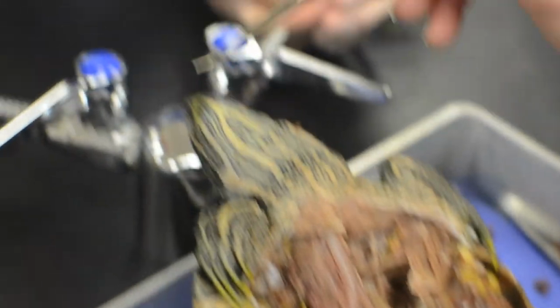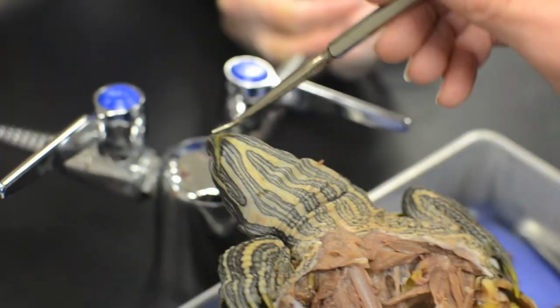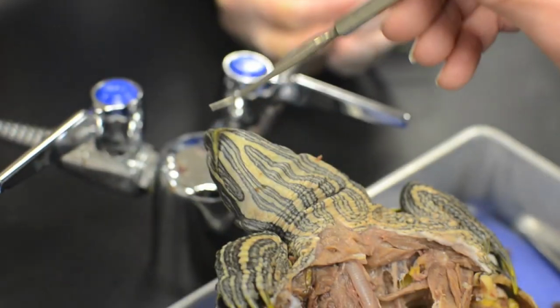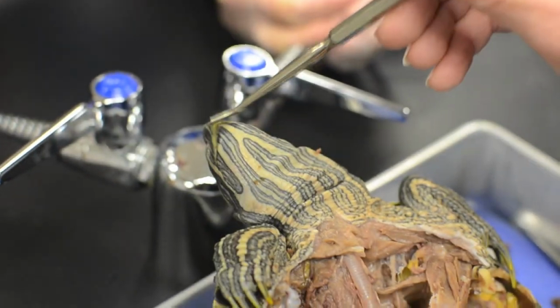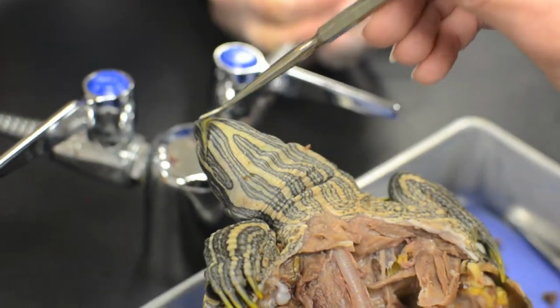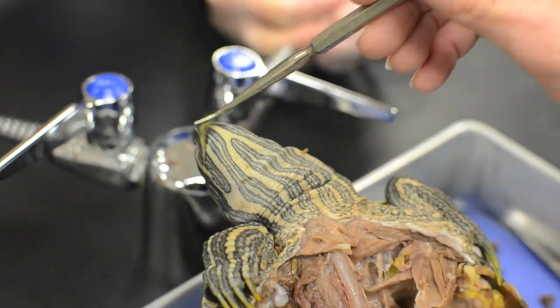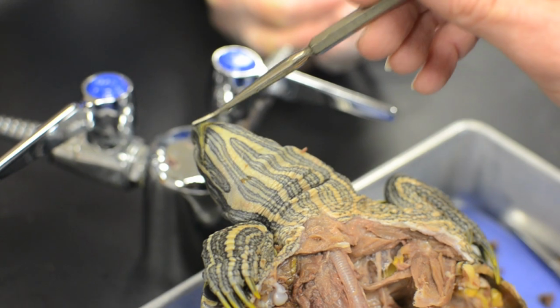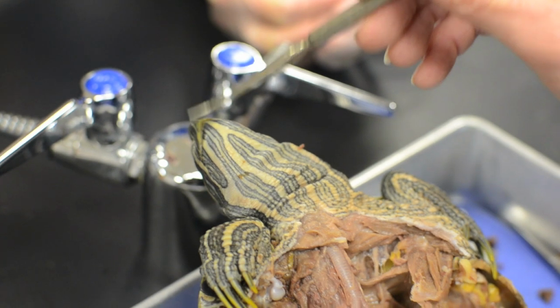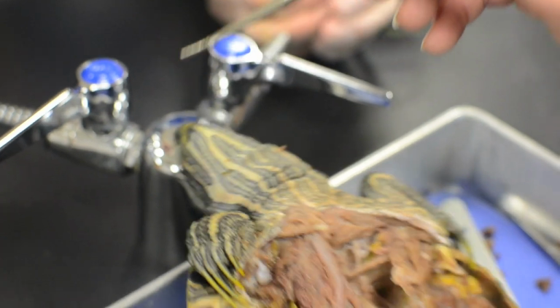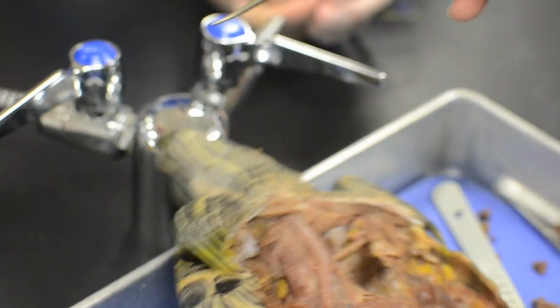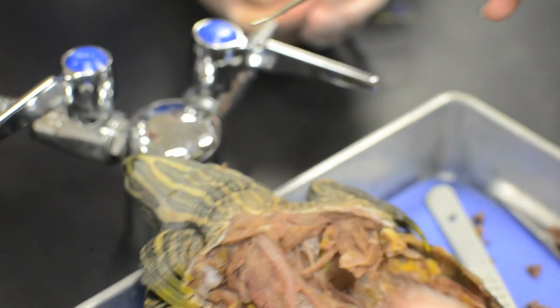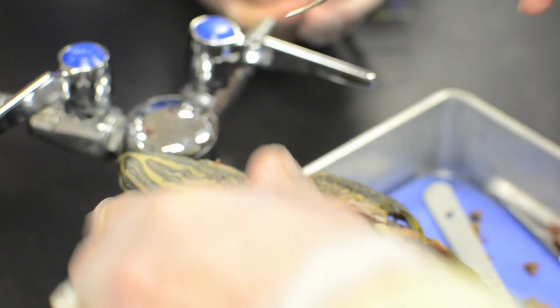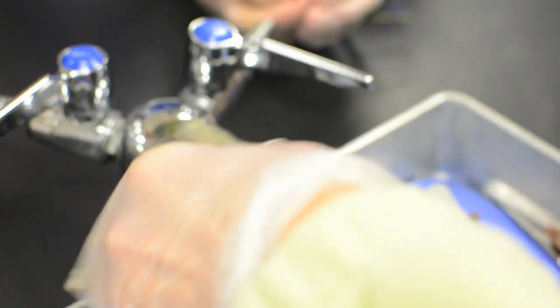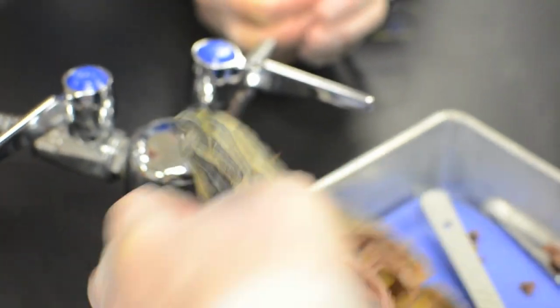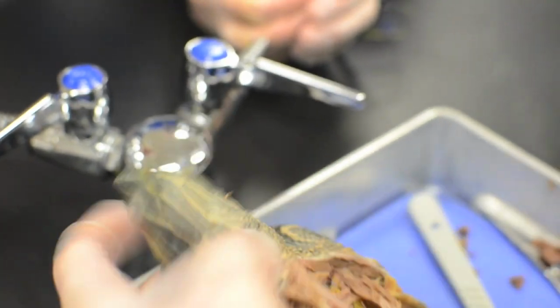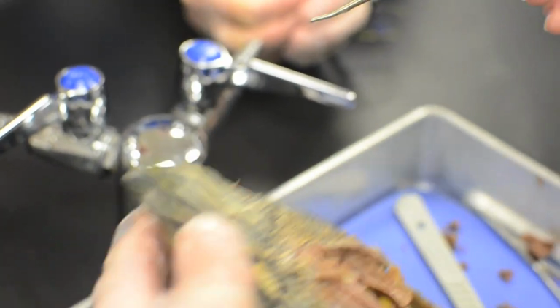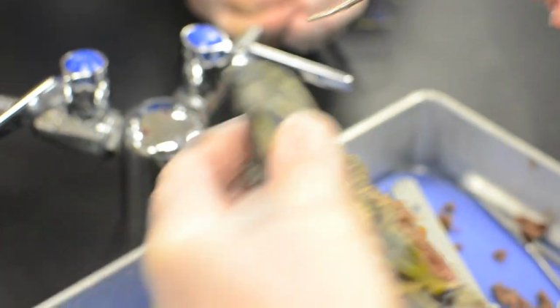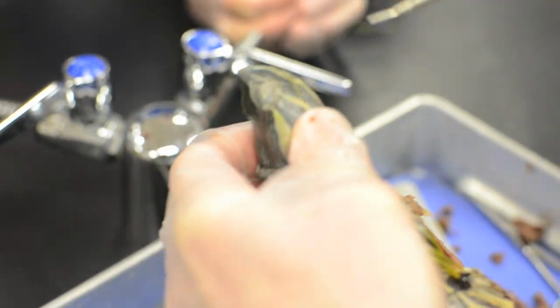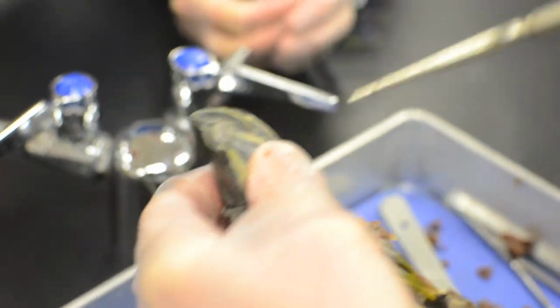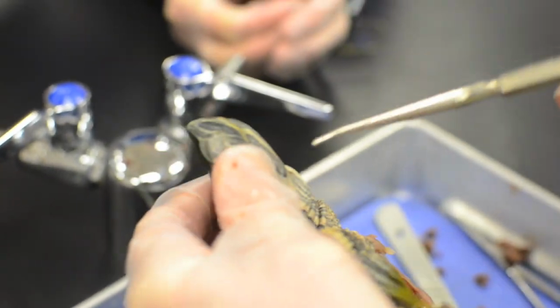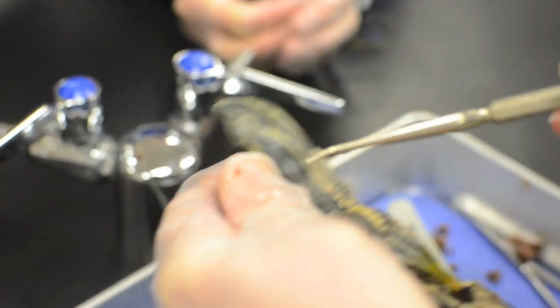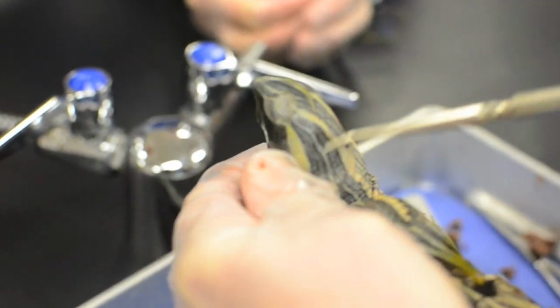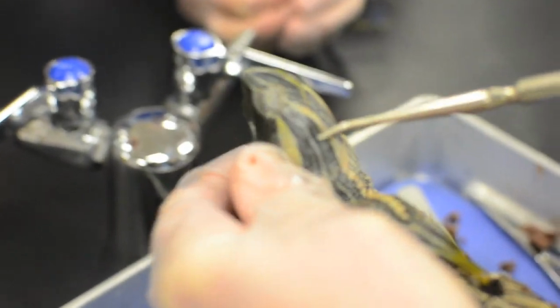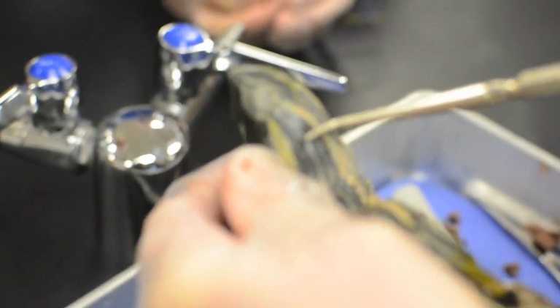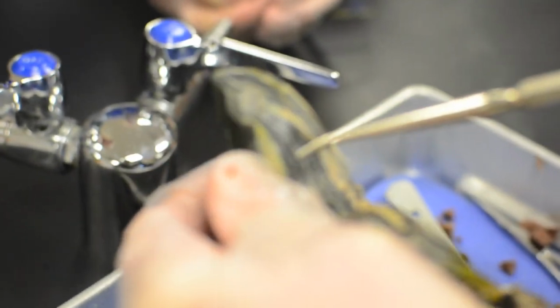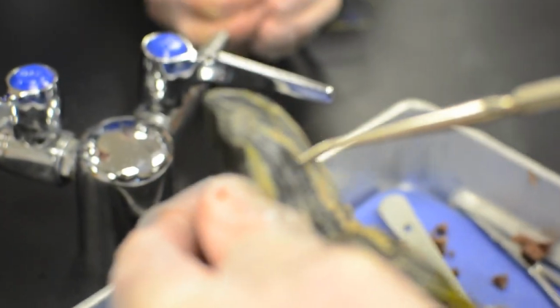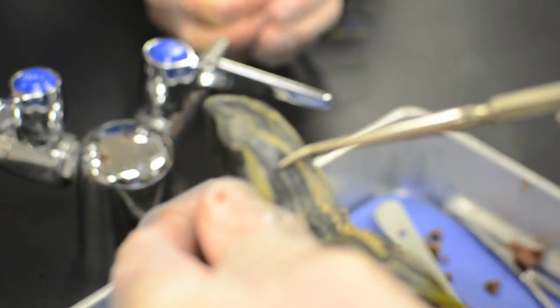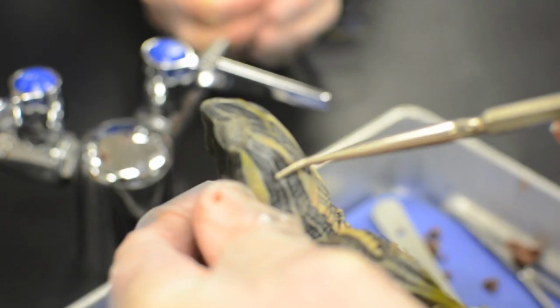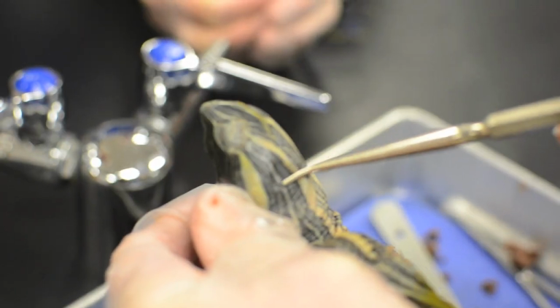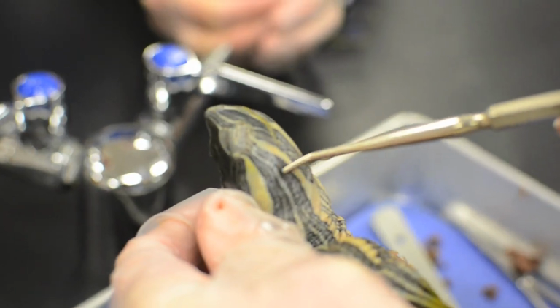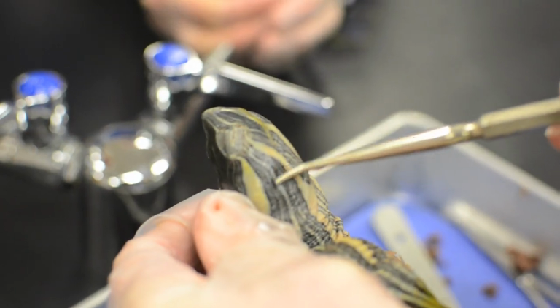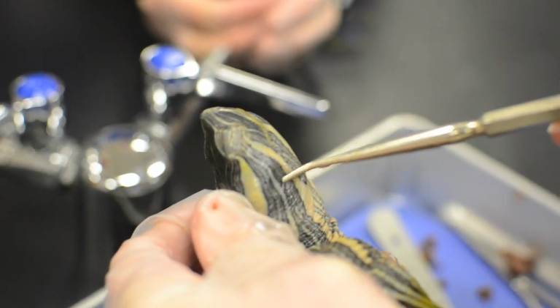The tip of the nose is the rostrum, and on the side of the head, this is the tympanic membrane.